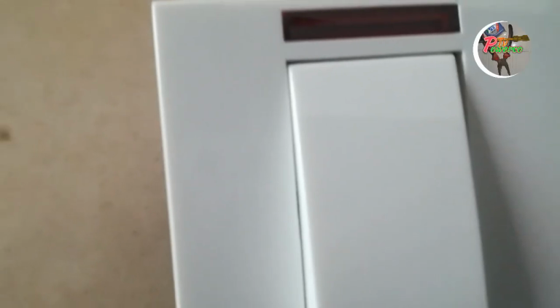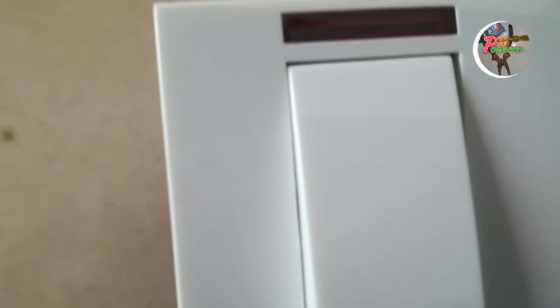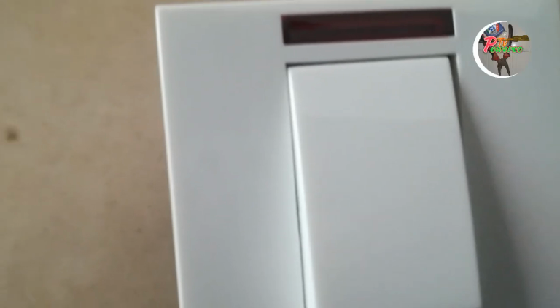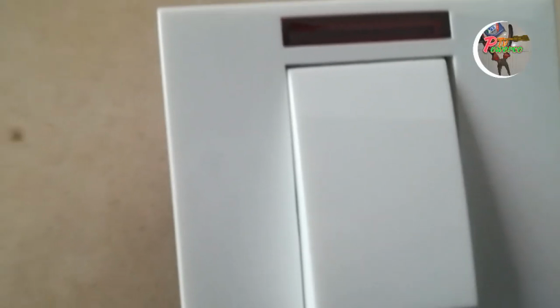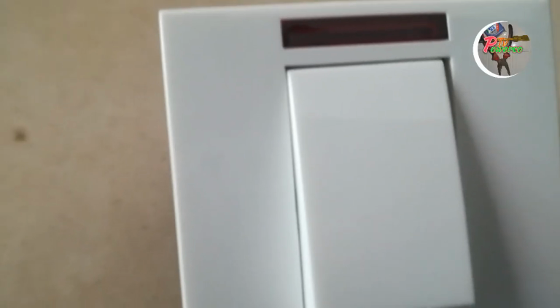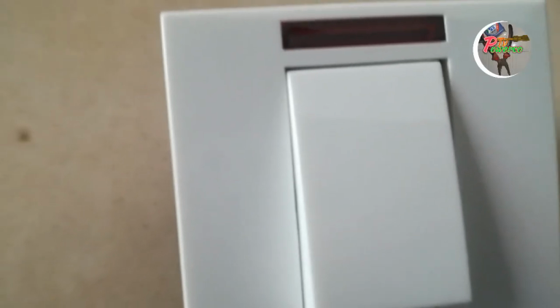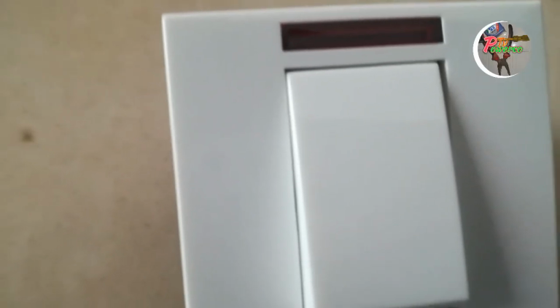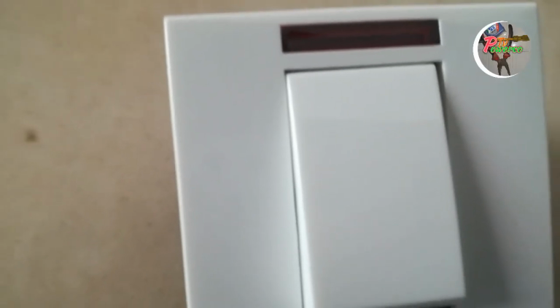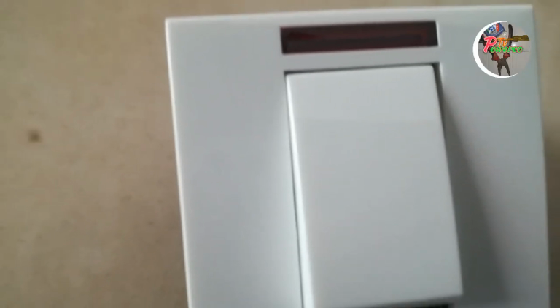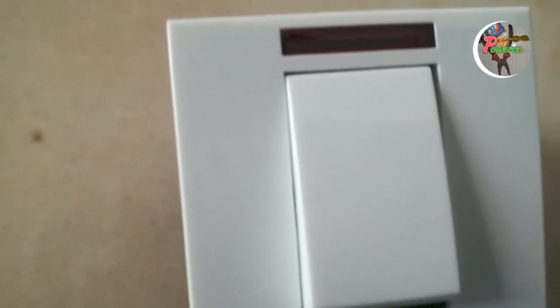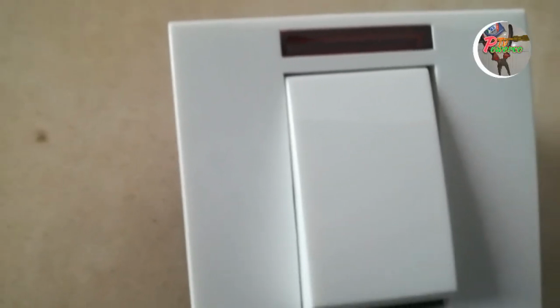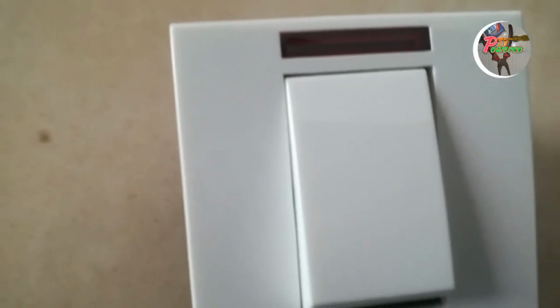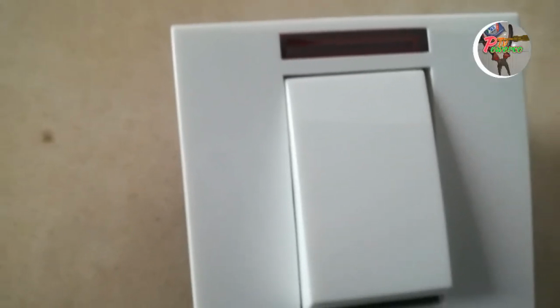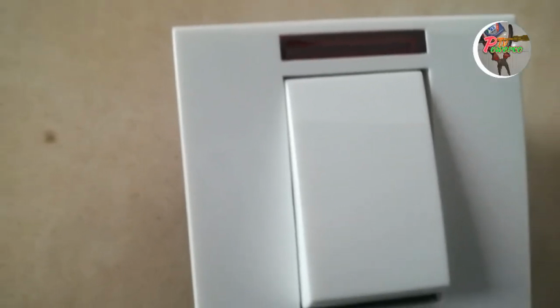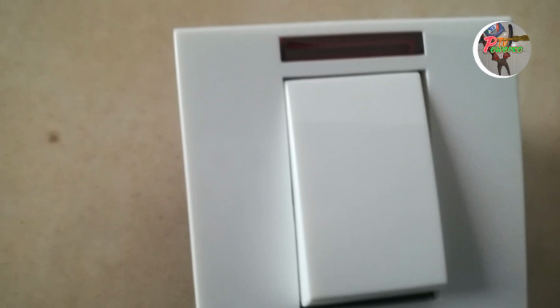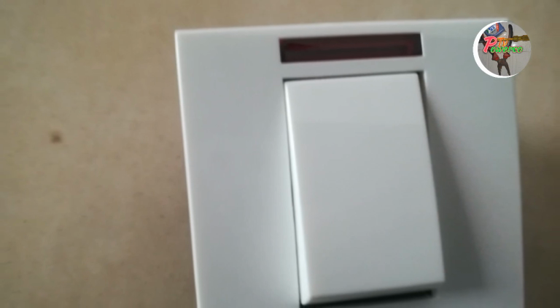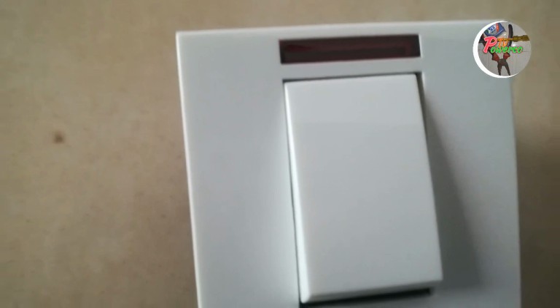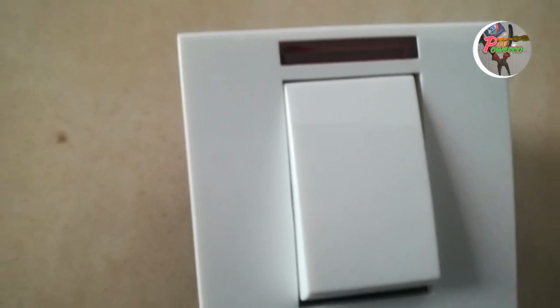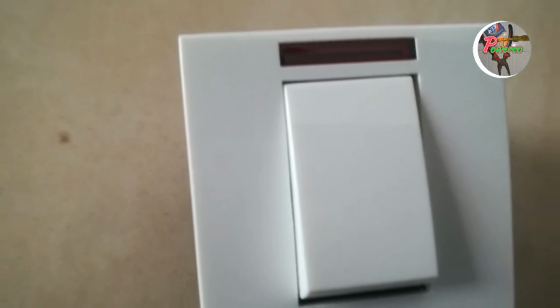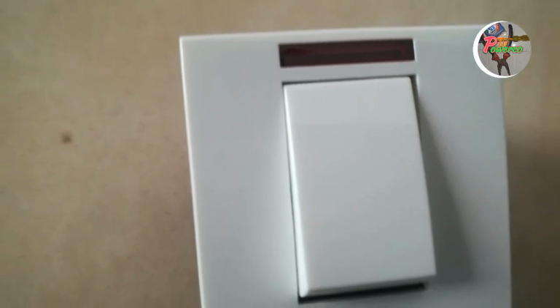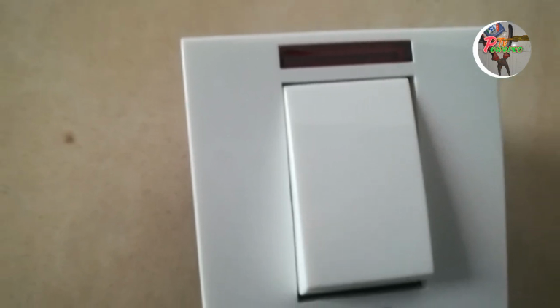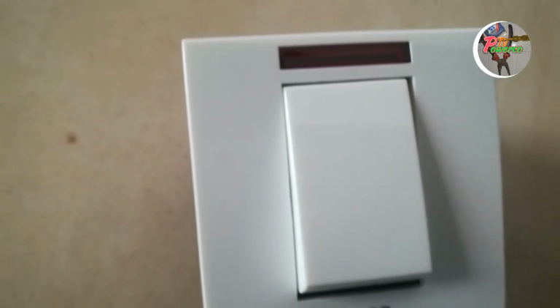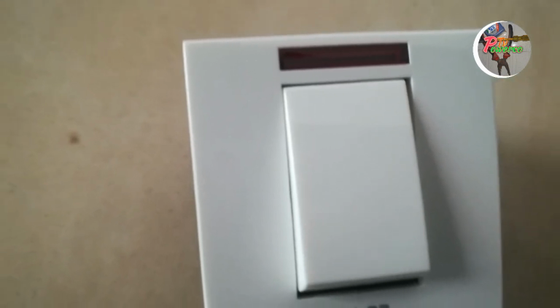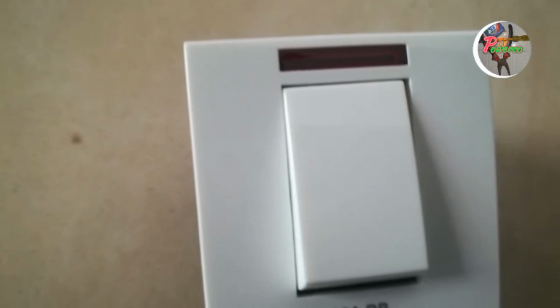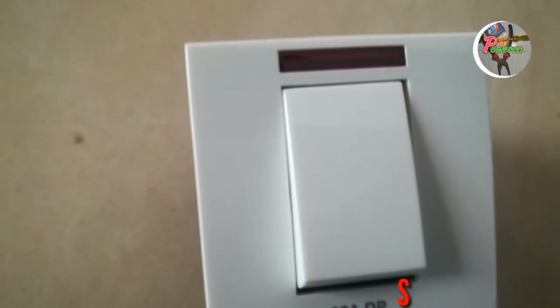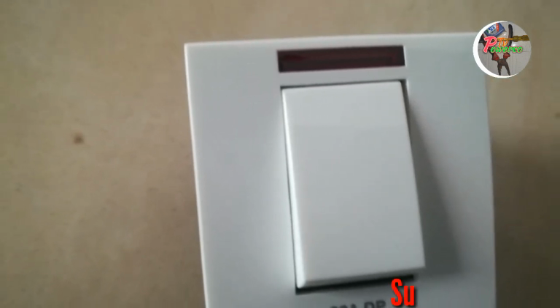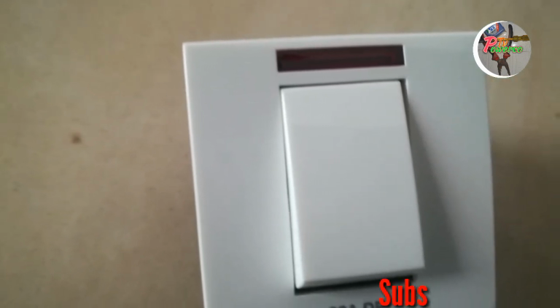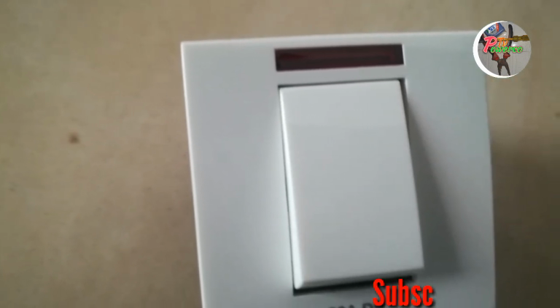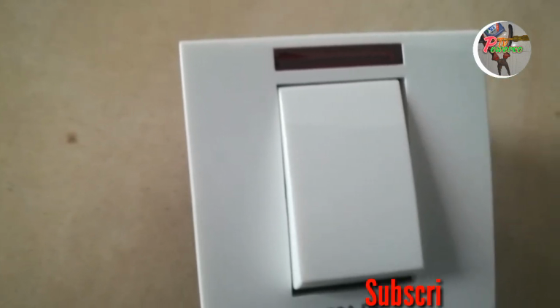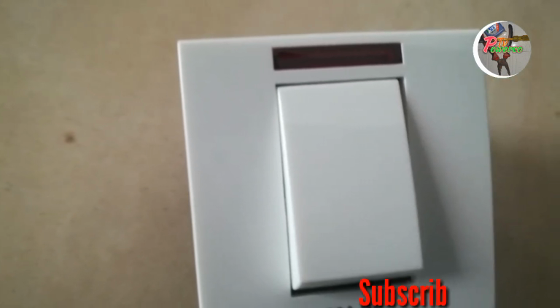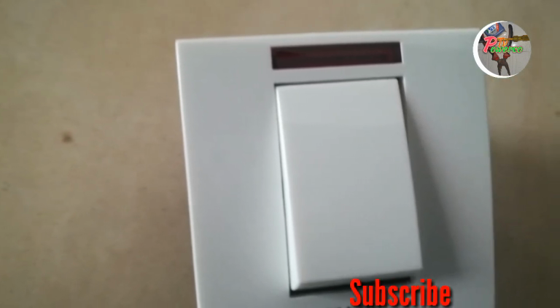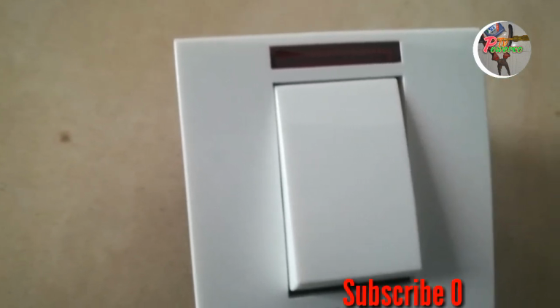Welcome back to a new video. I'm going to show you how the DP switch is — it's a double pole switch.